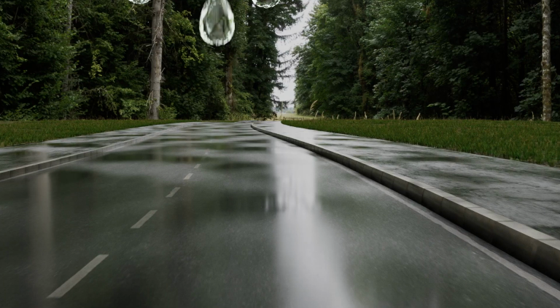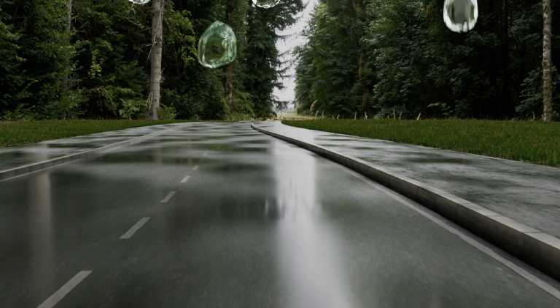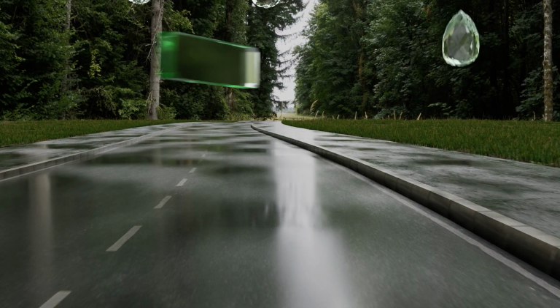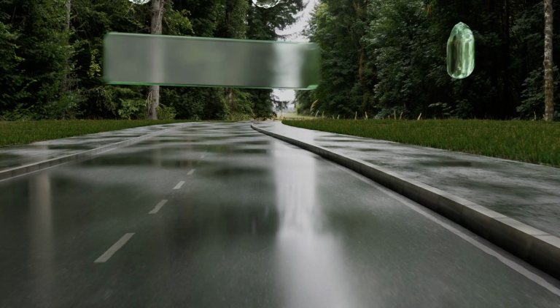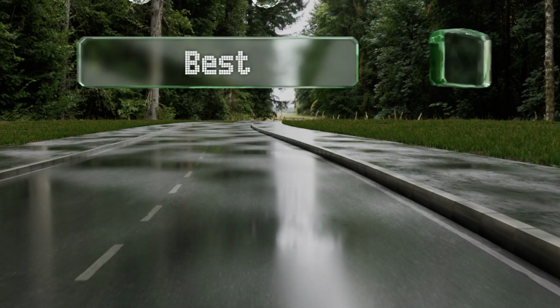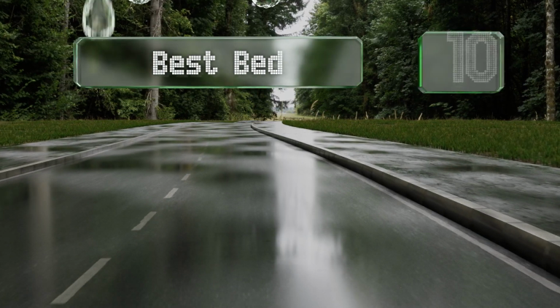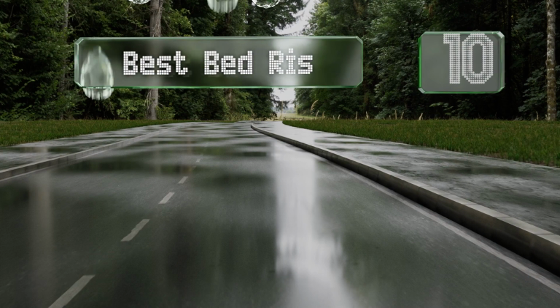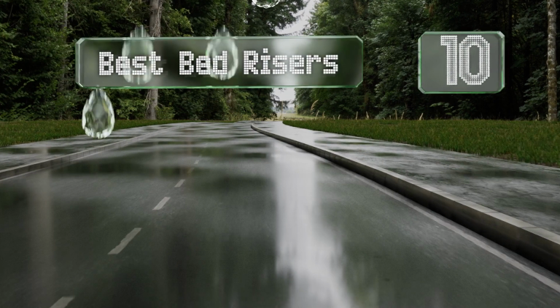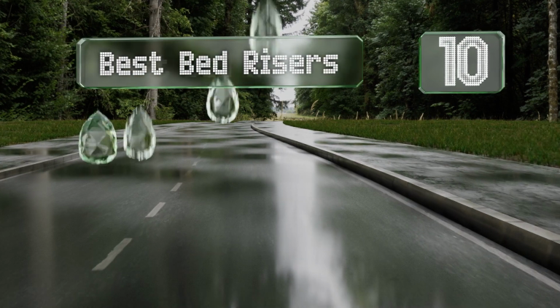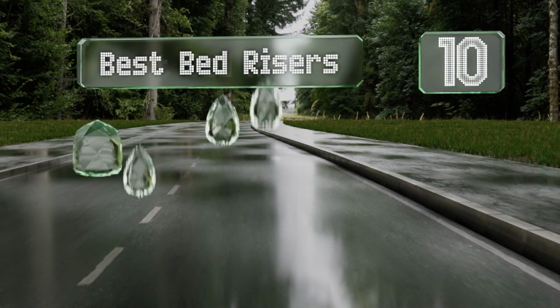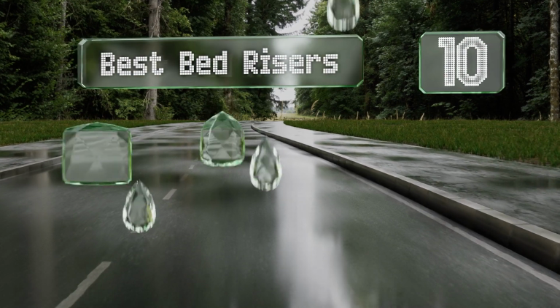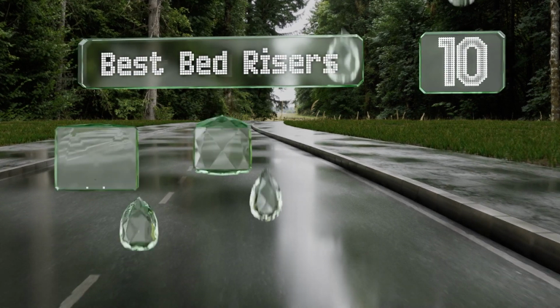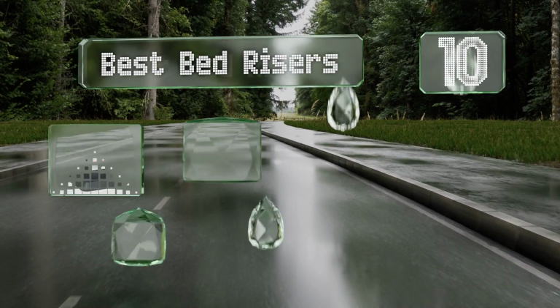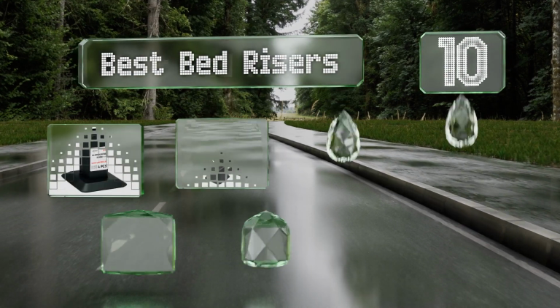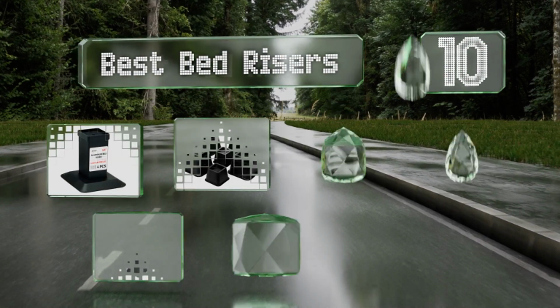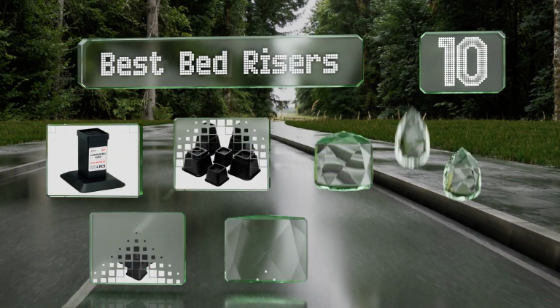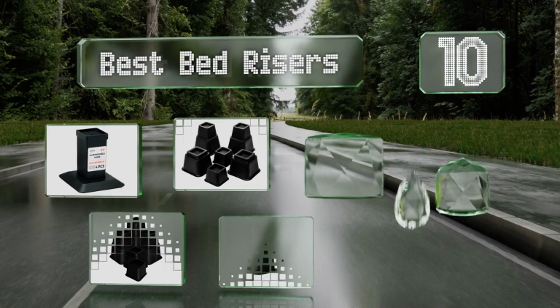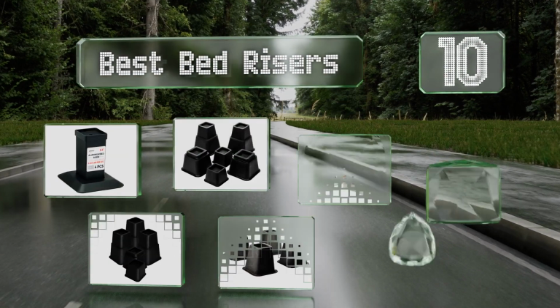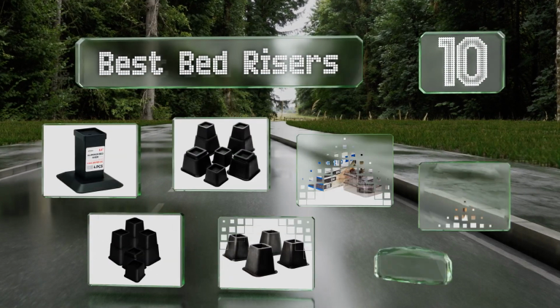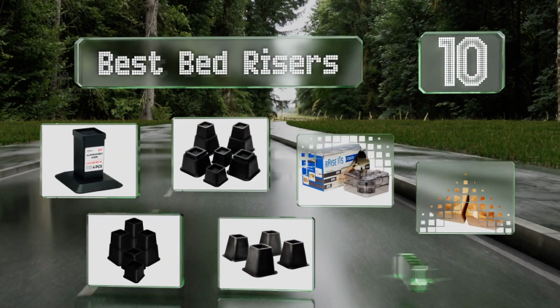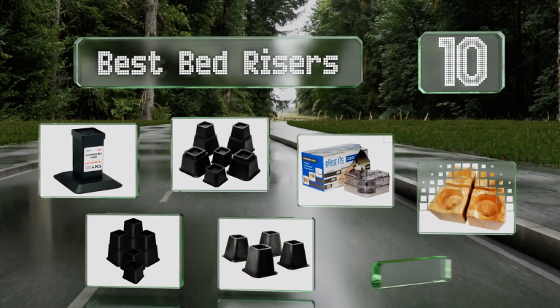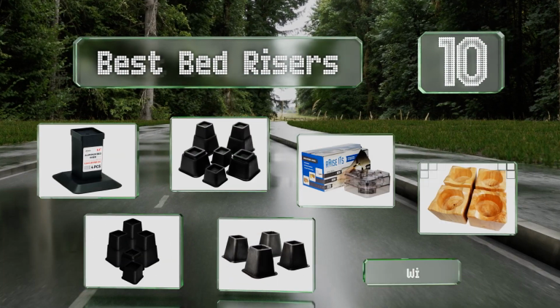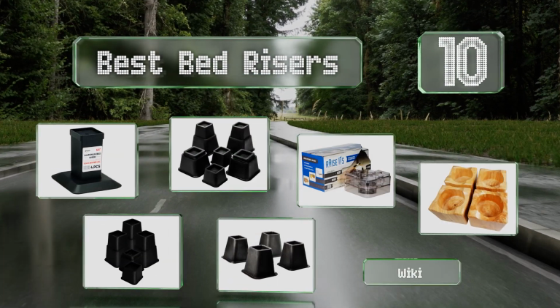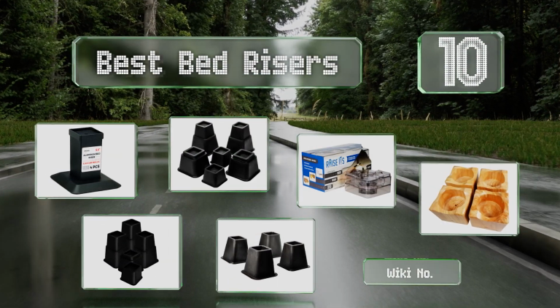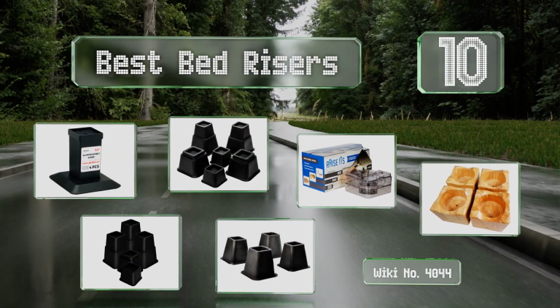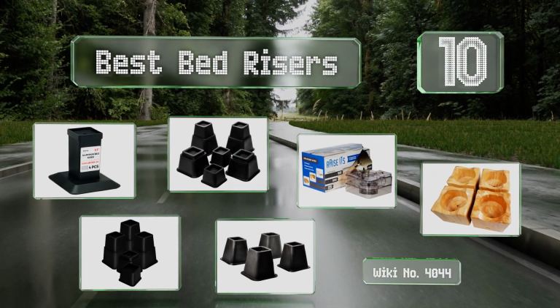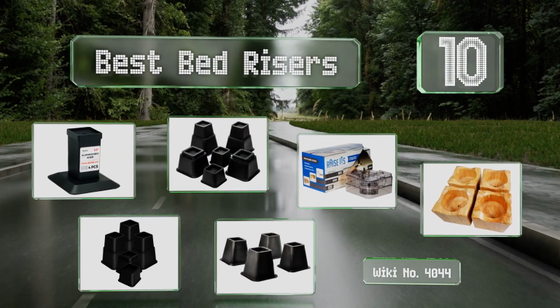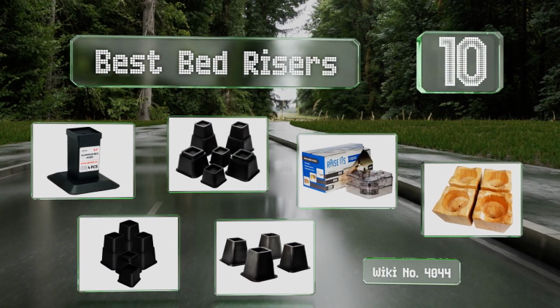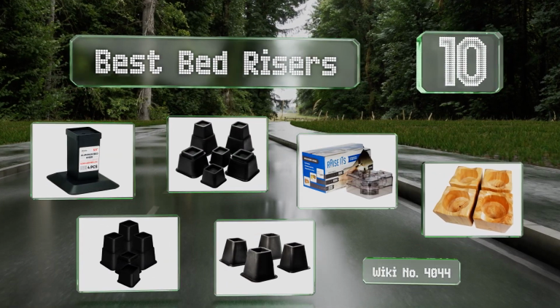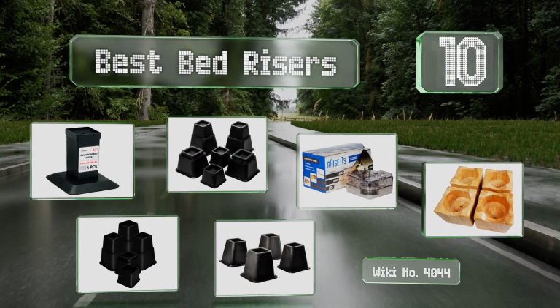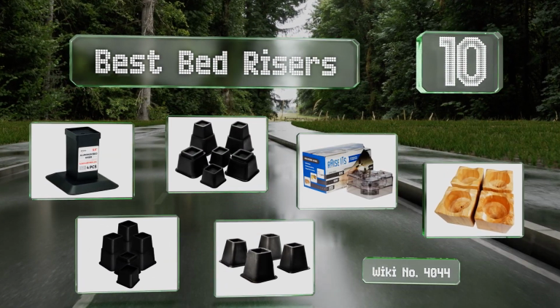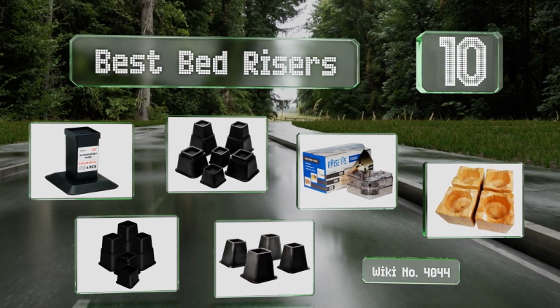Easy Vid presents the 10 best bed risers. Let's get started with the list.